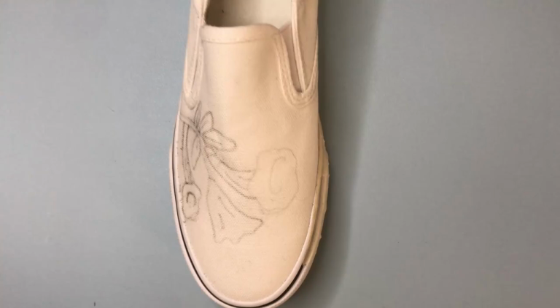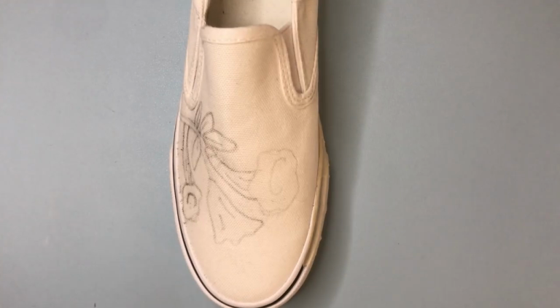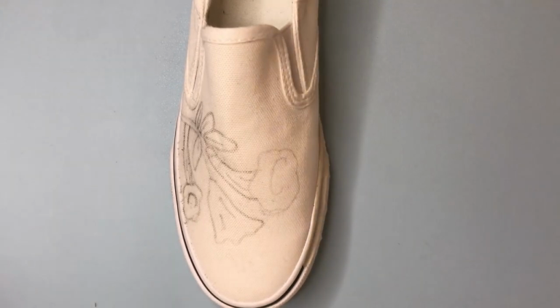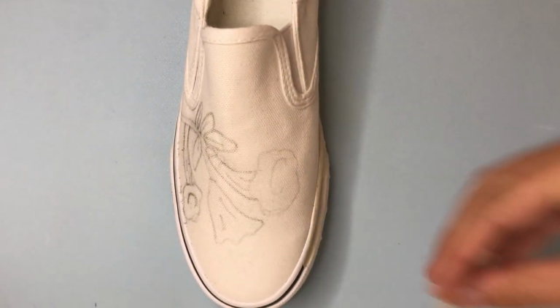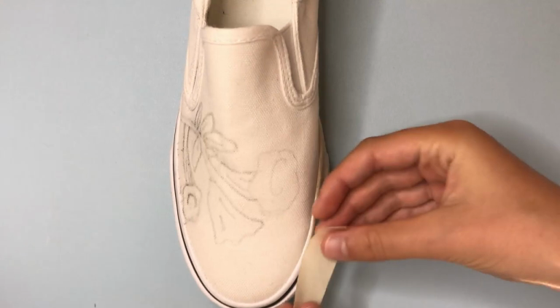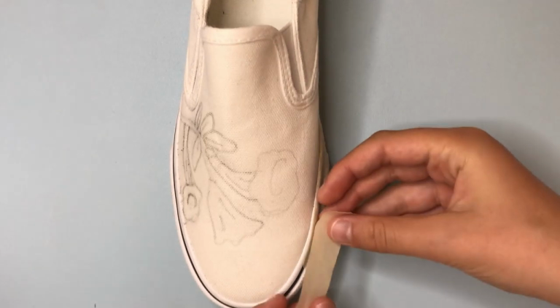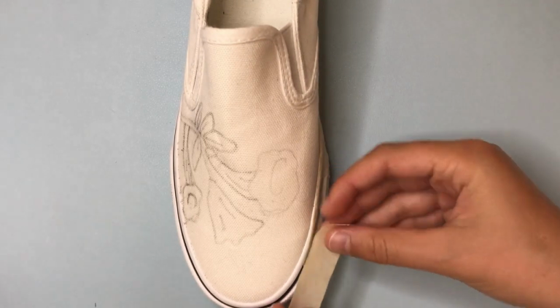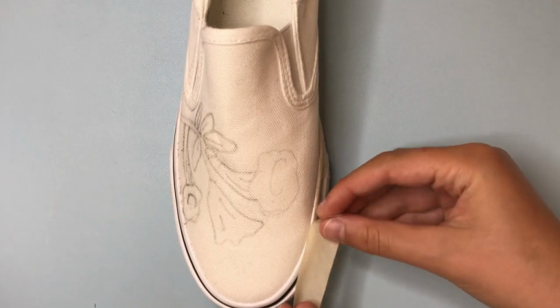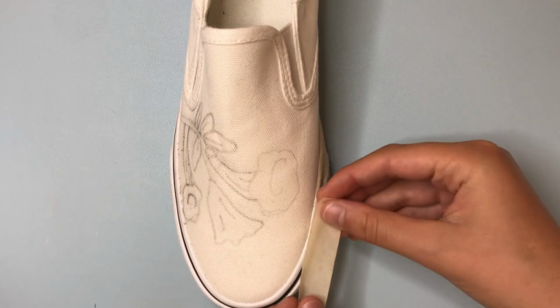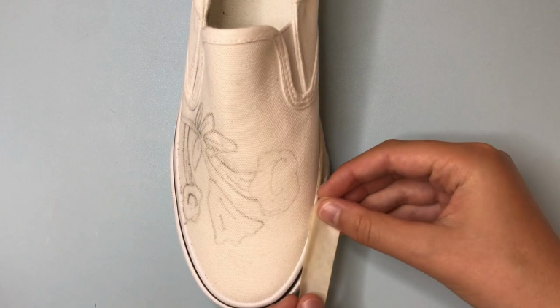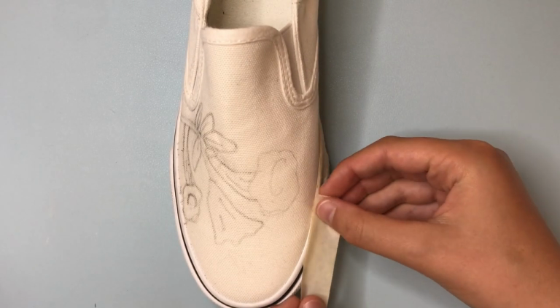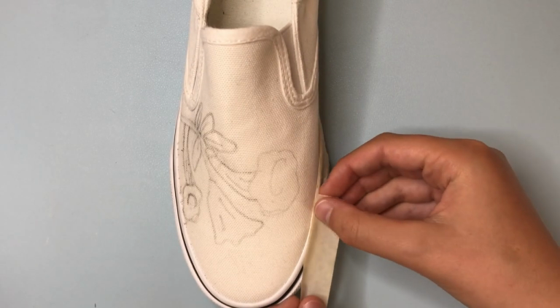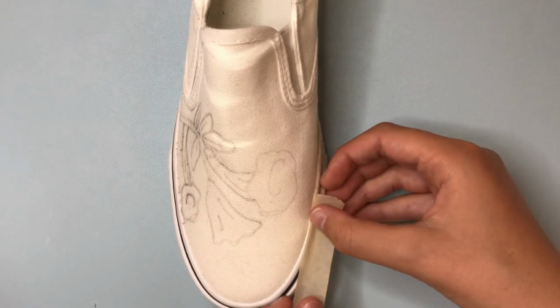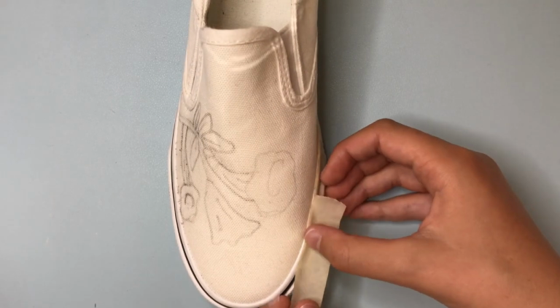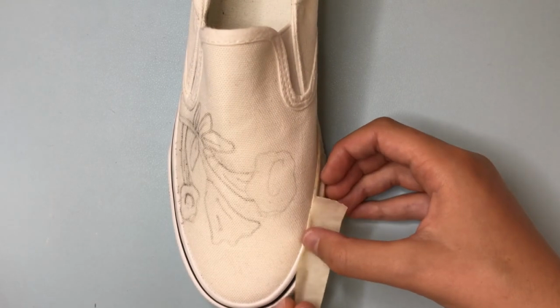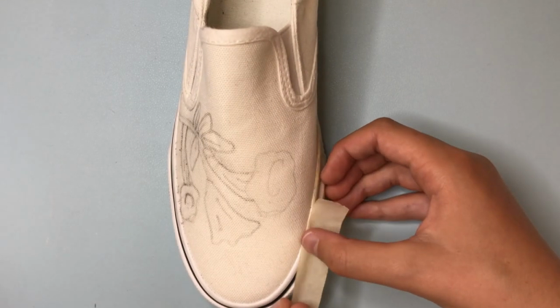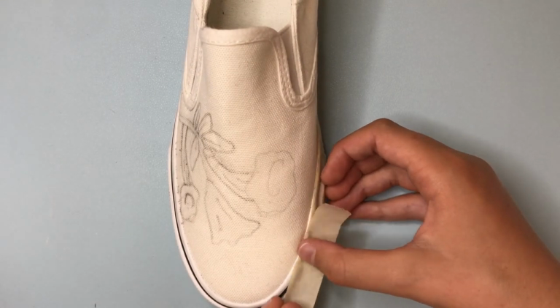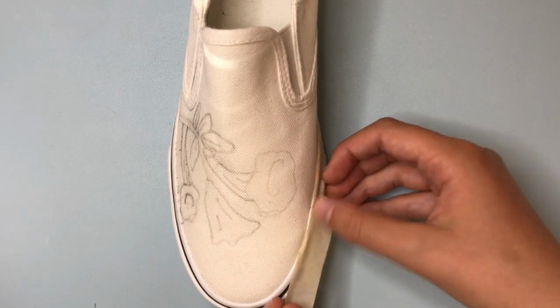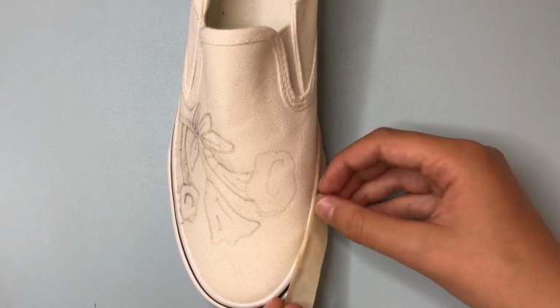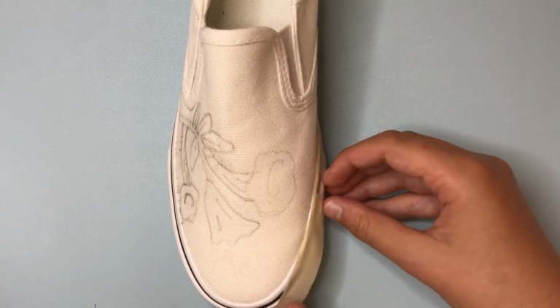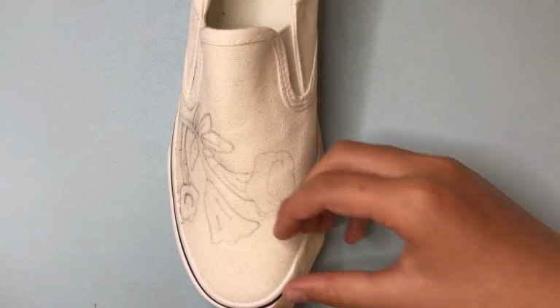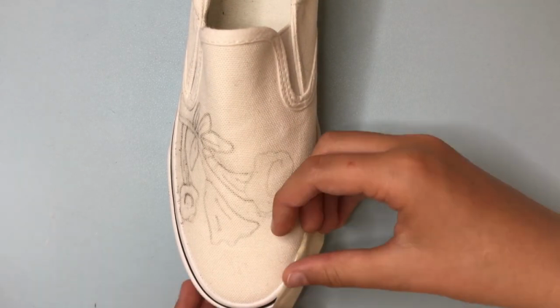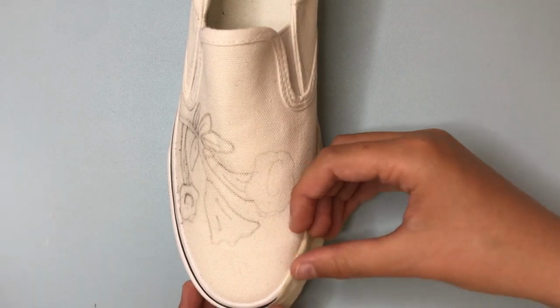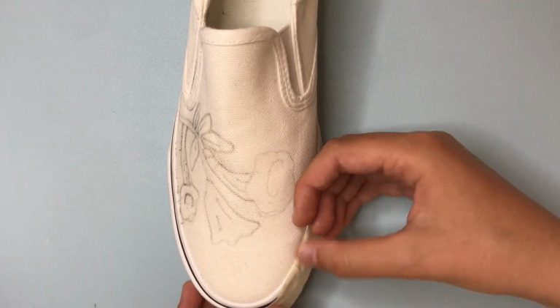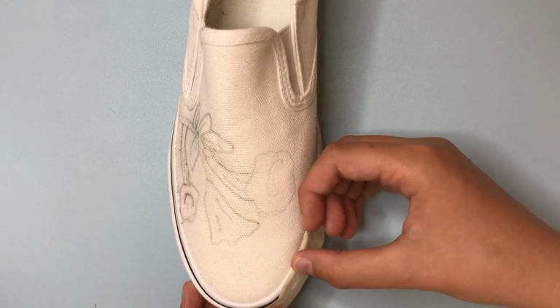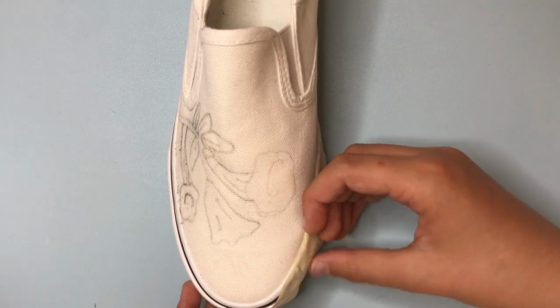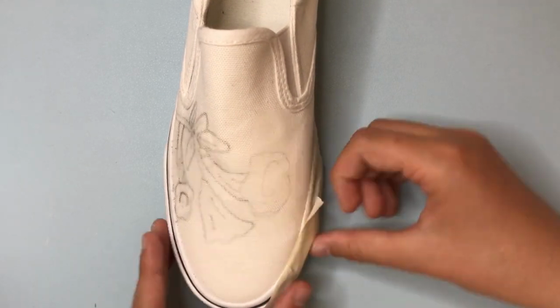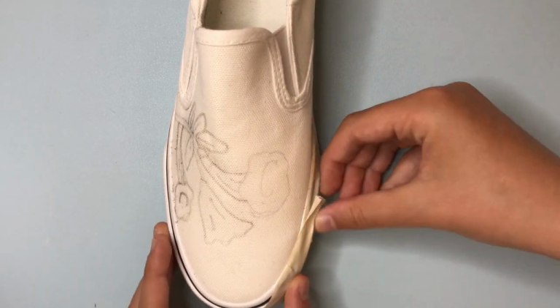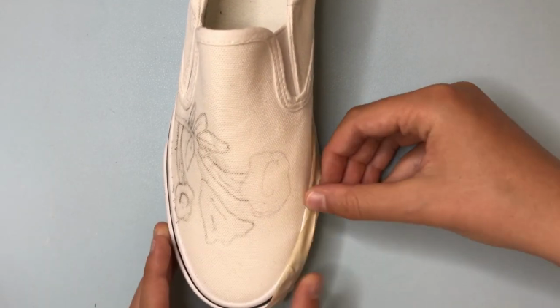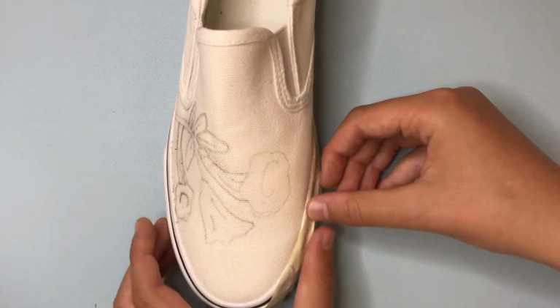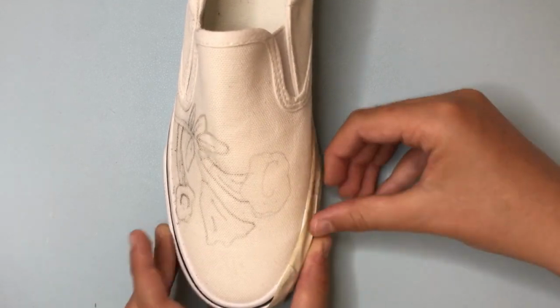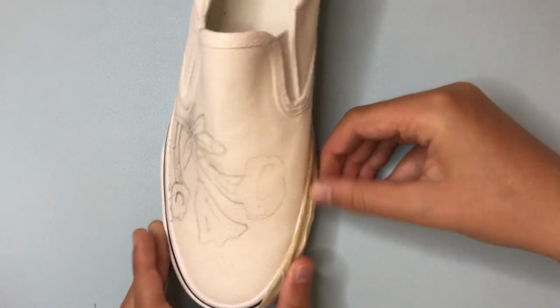We got our tape and our X-Acto knife. The next thing we're going to do is tape the shoes so we don't get paint on the soles.